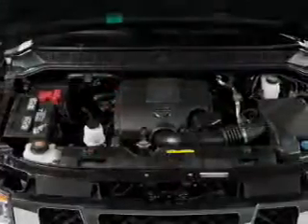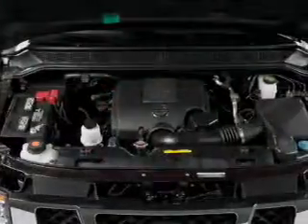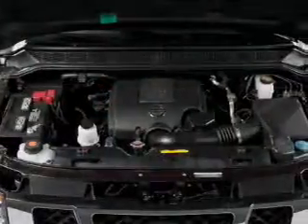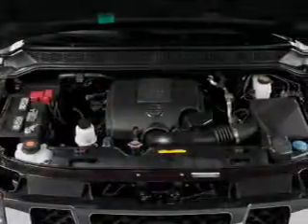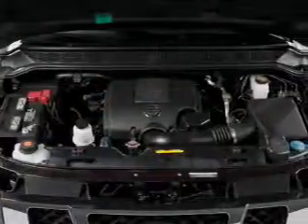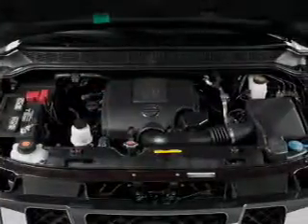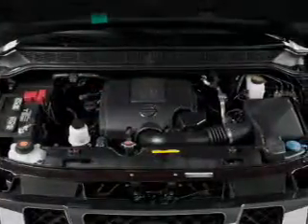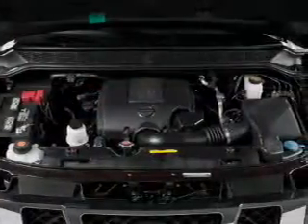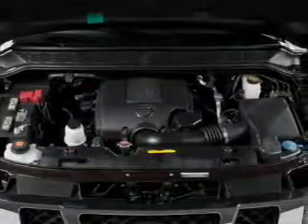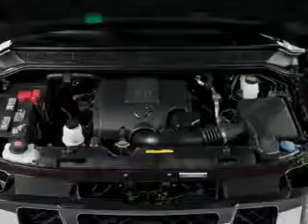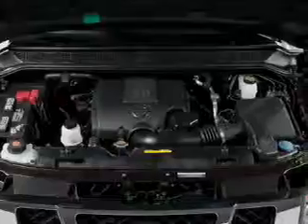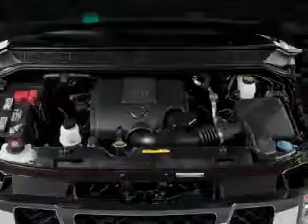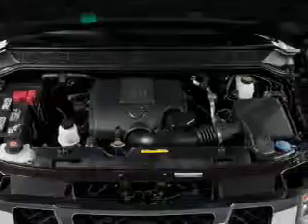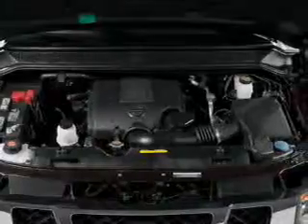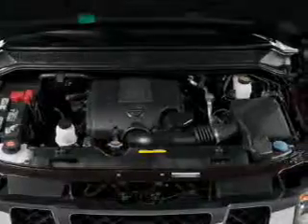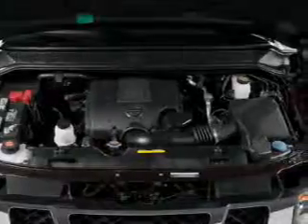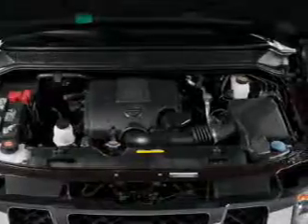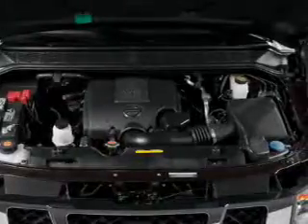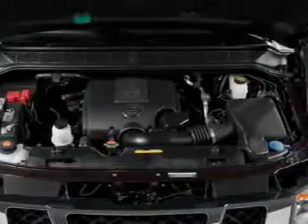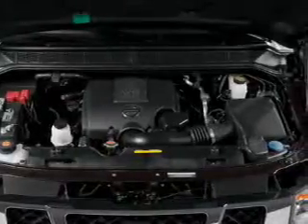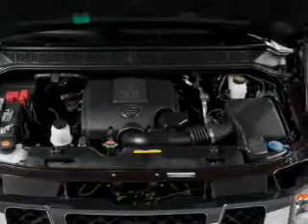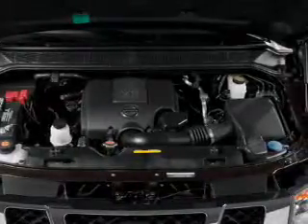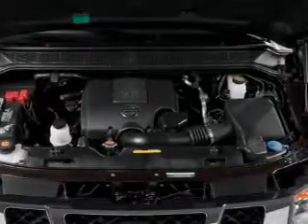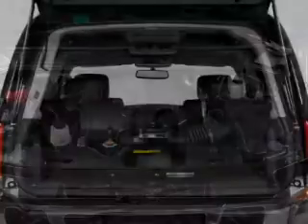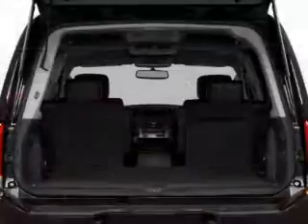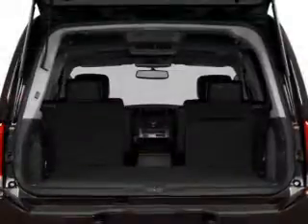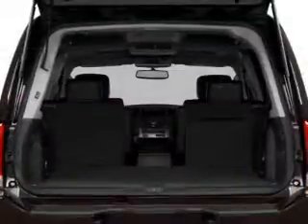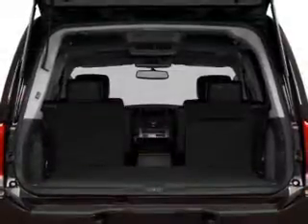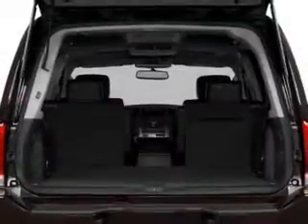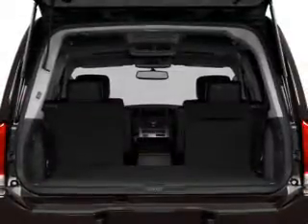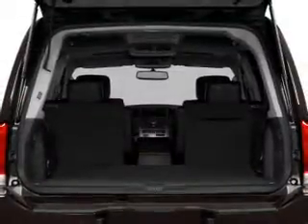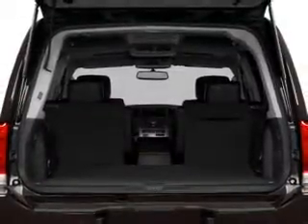Additional features include steering wheel controls, a premium sound system, dual temperature controls, and automatic climate control.